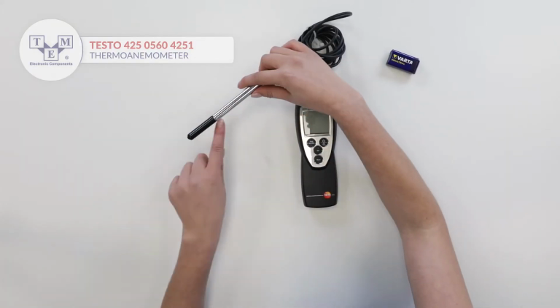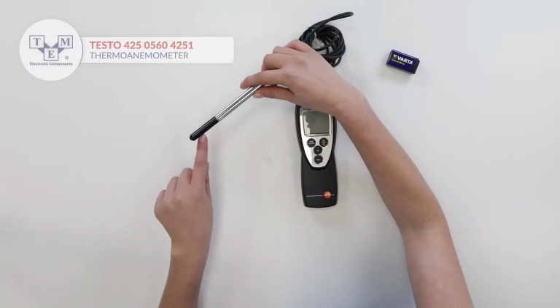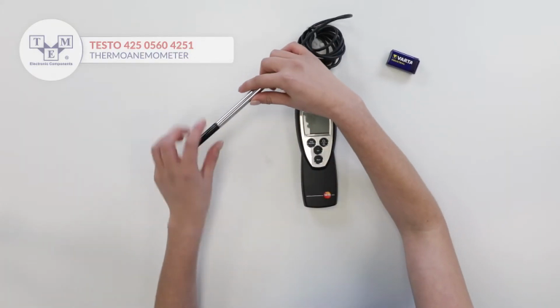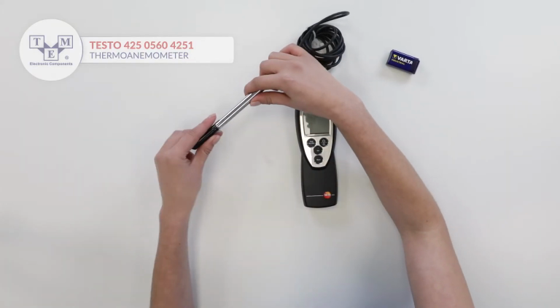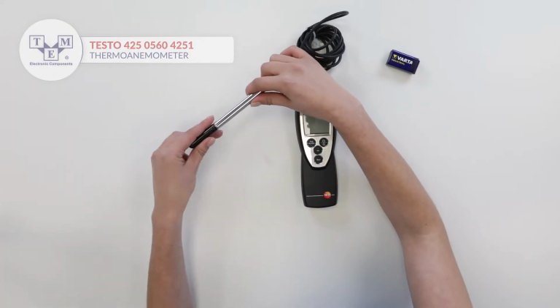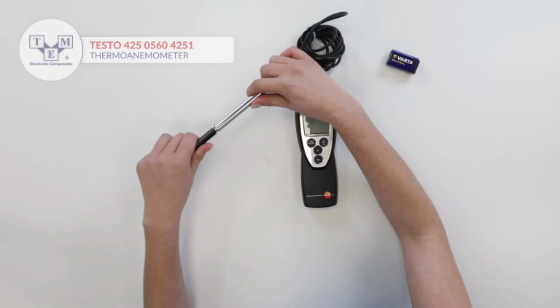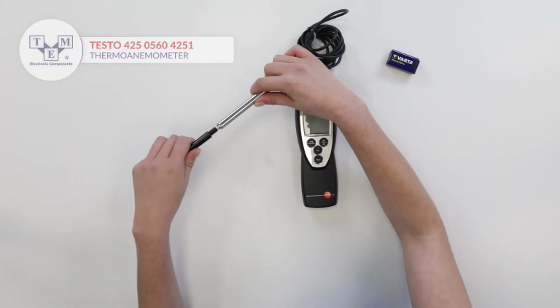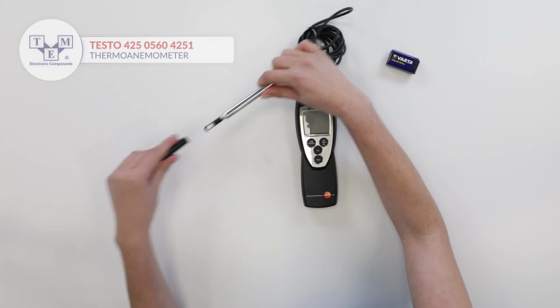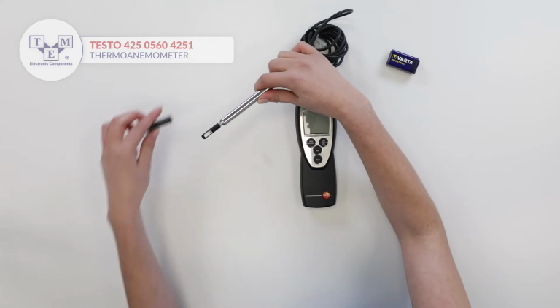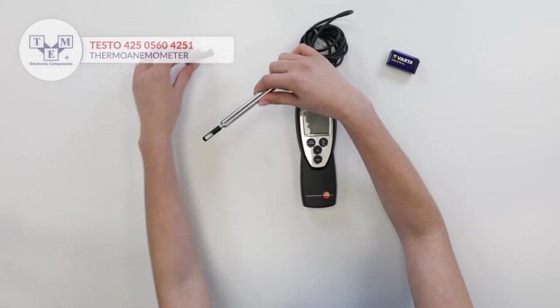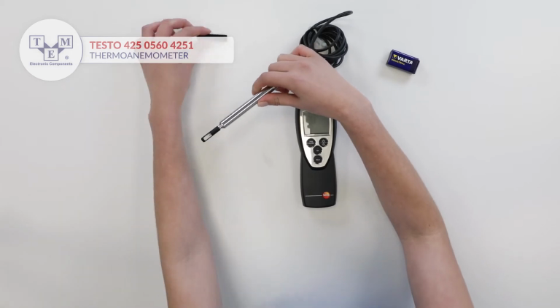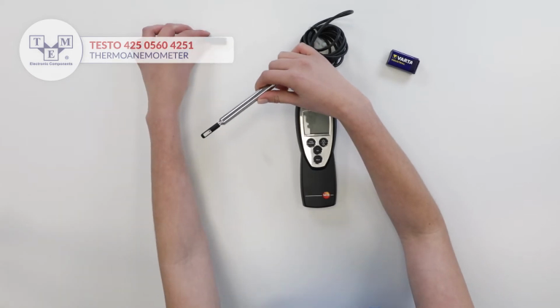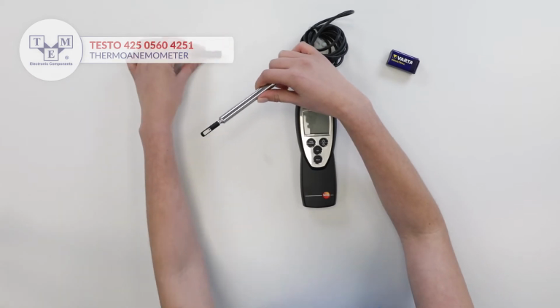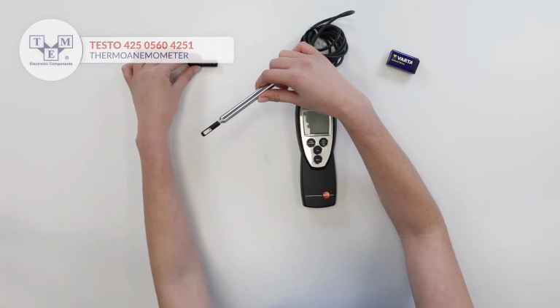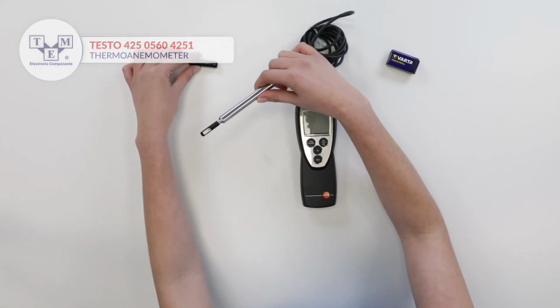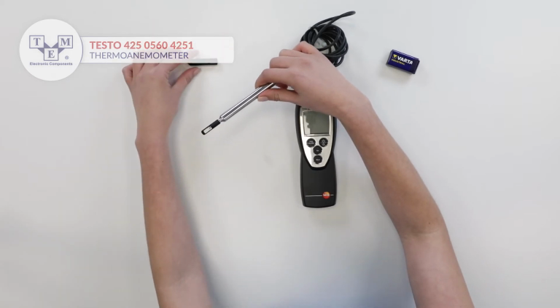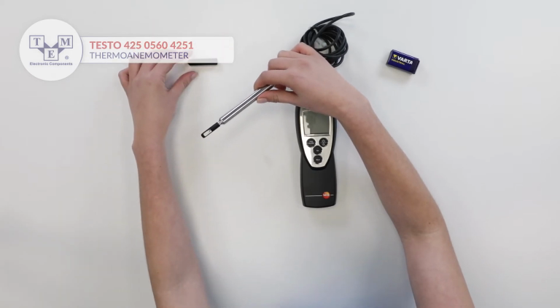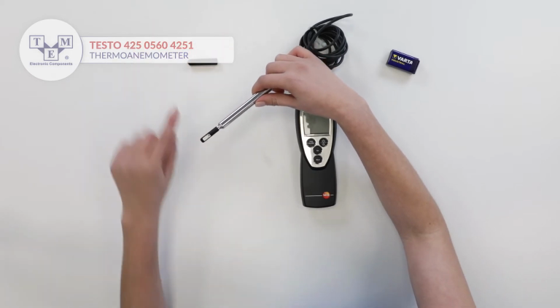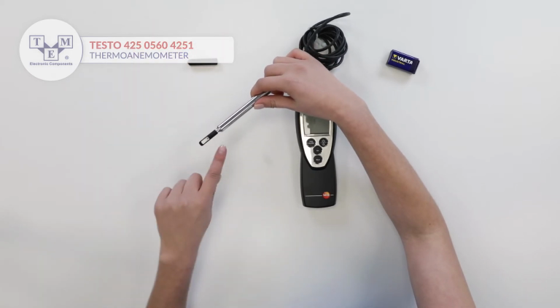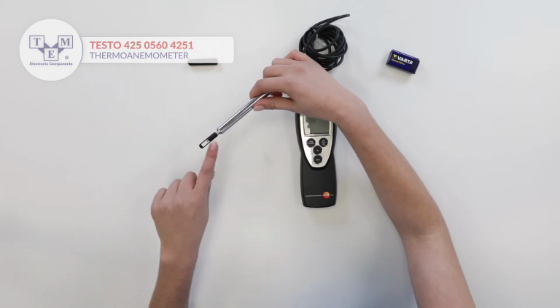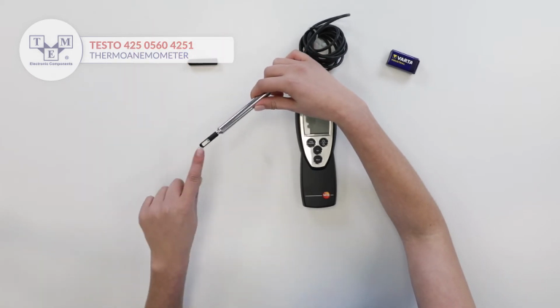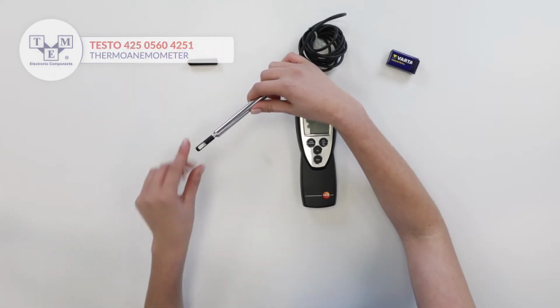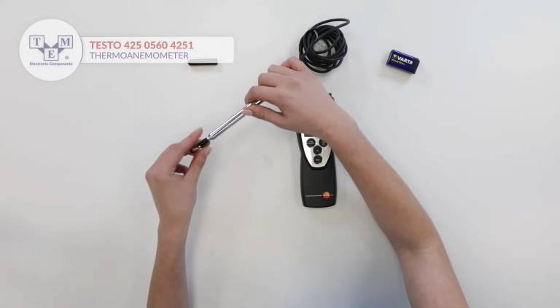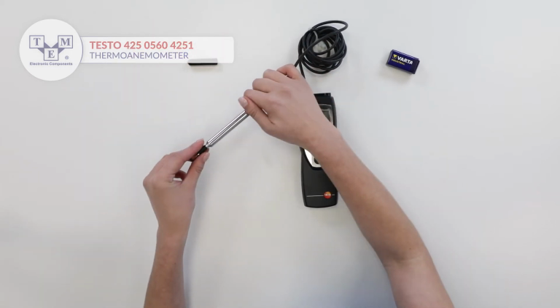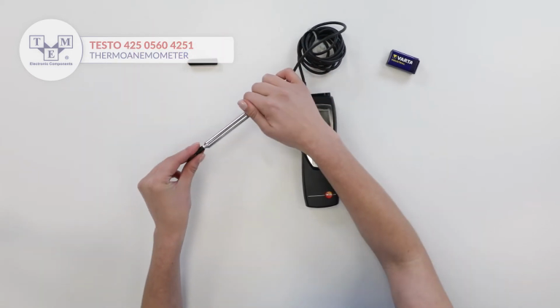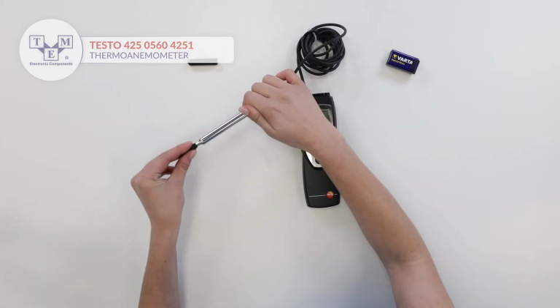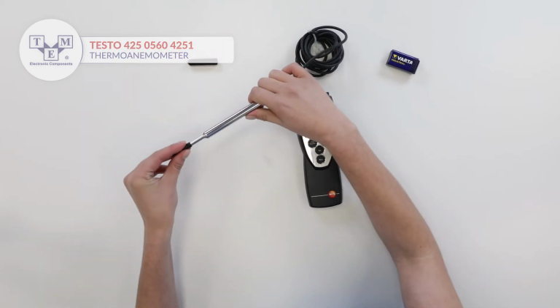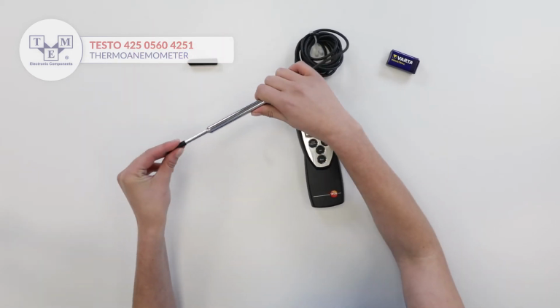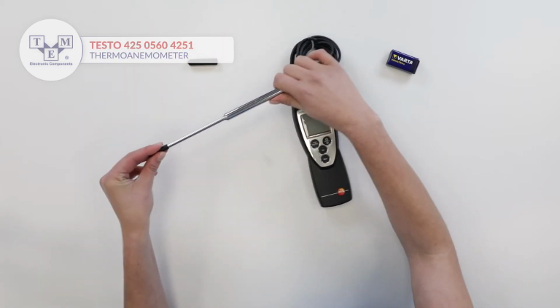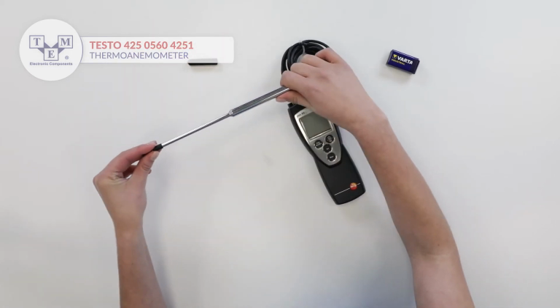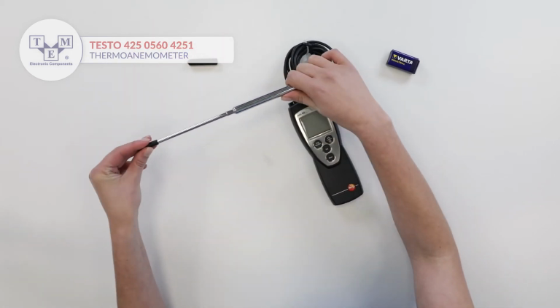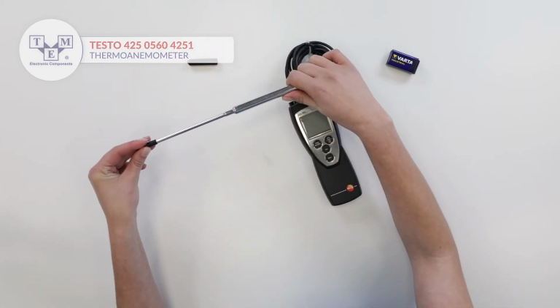Measurements are performed by a permanently attached telescopic probe secured with a cap on its end.